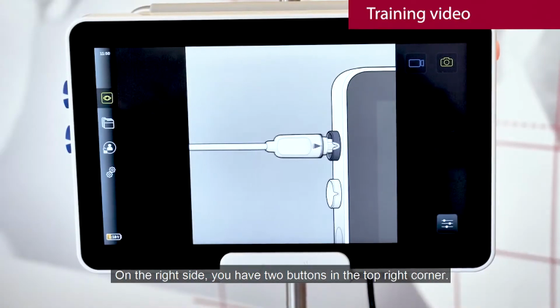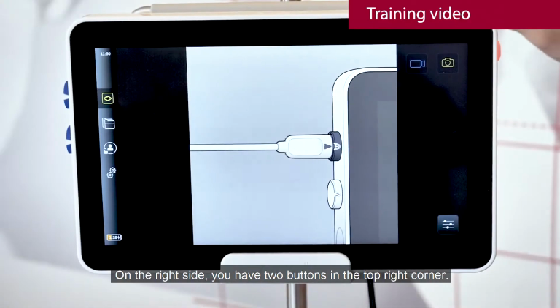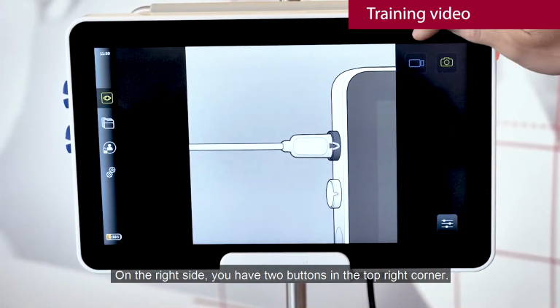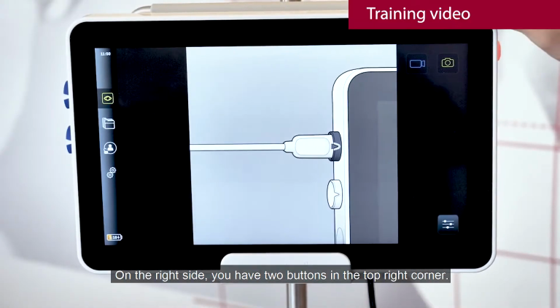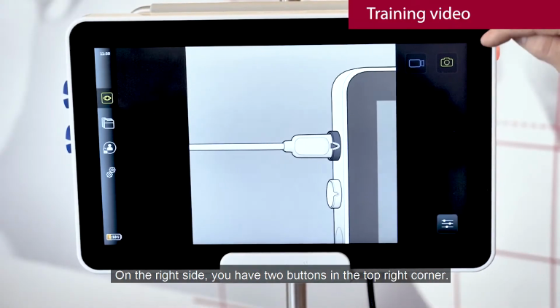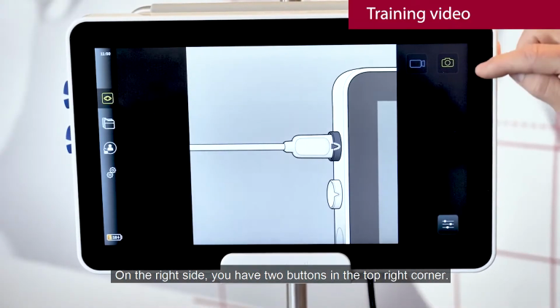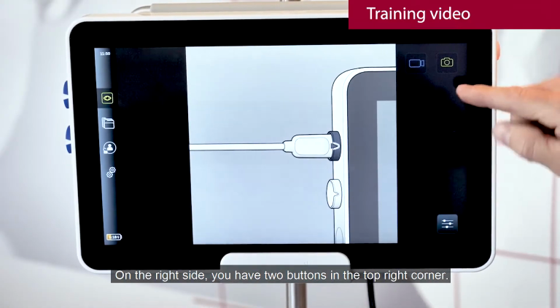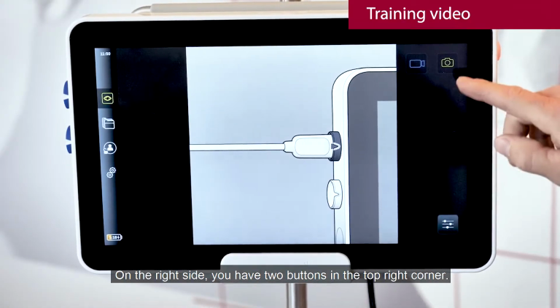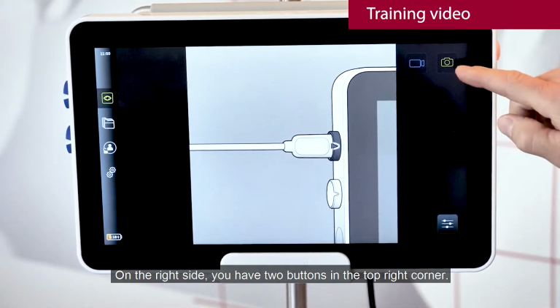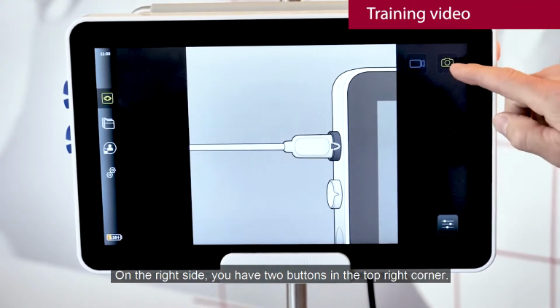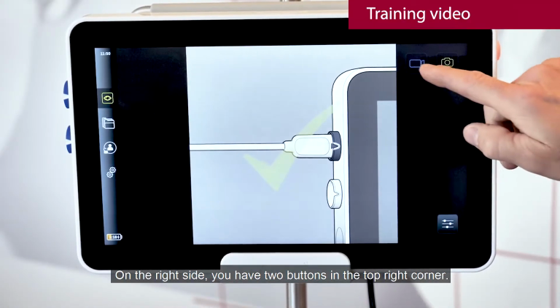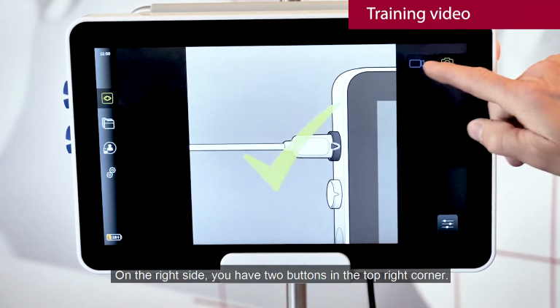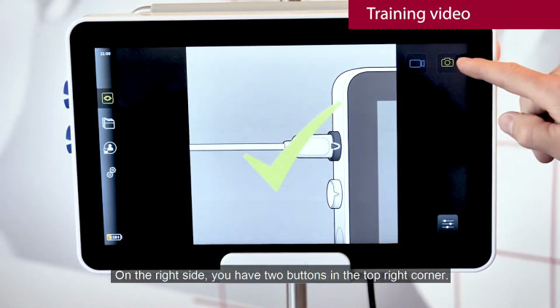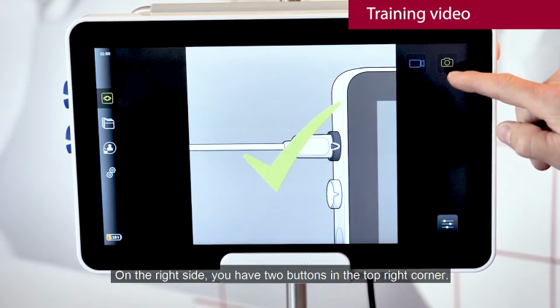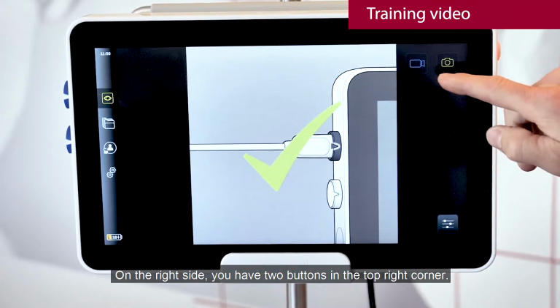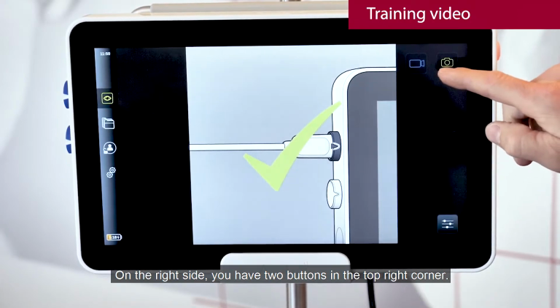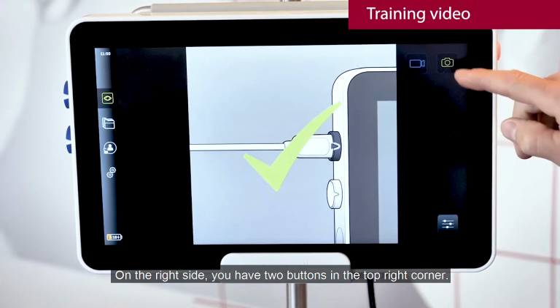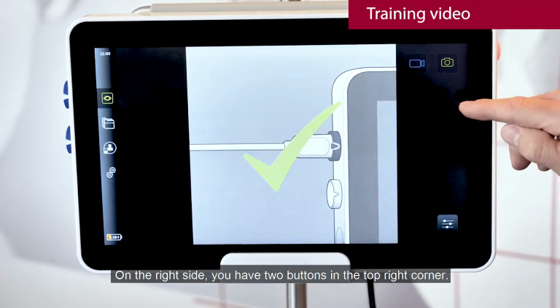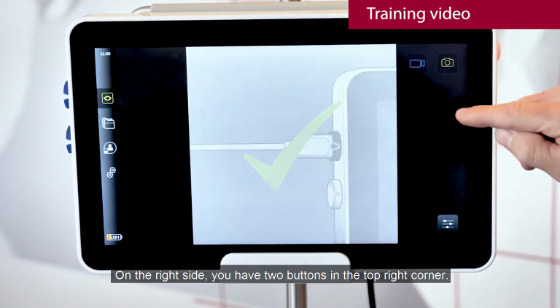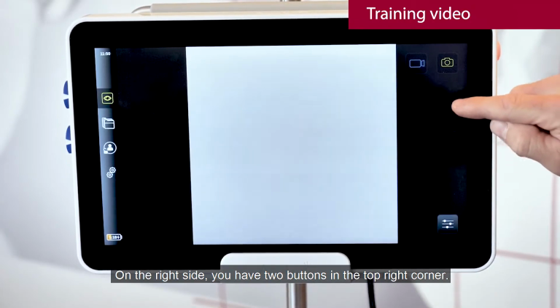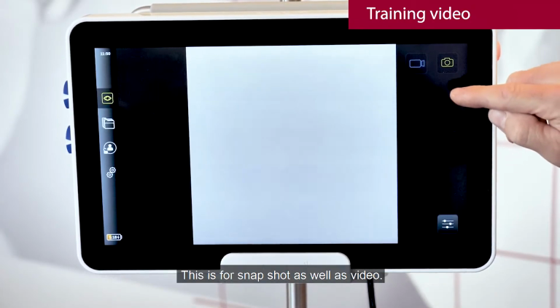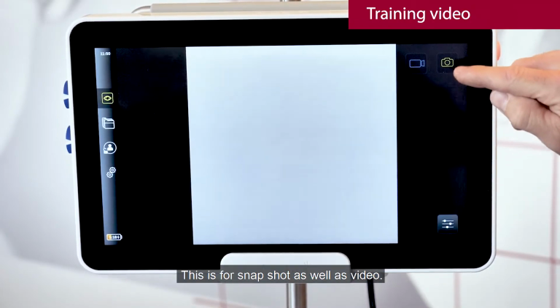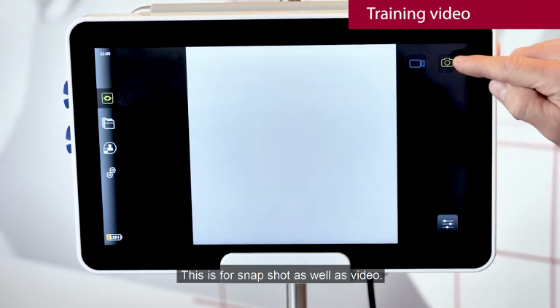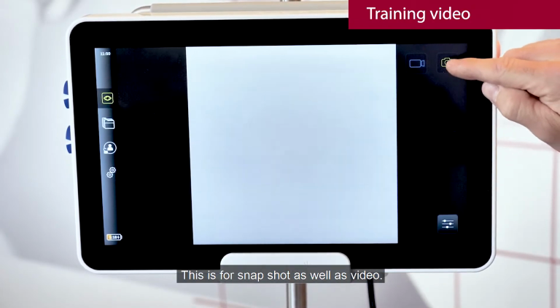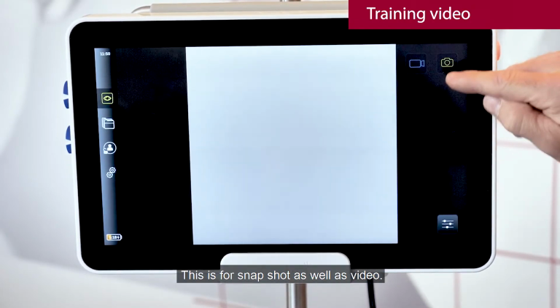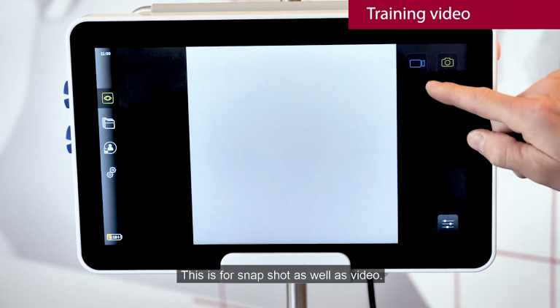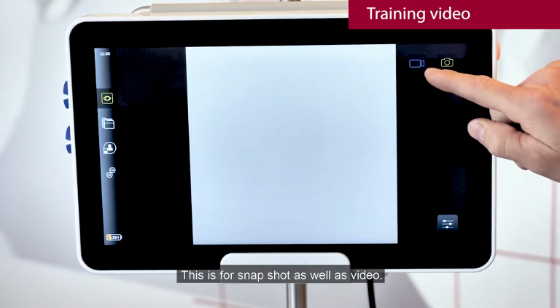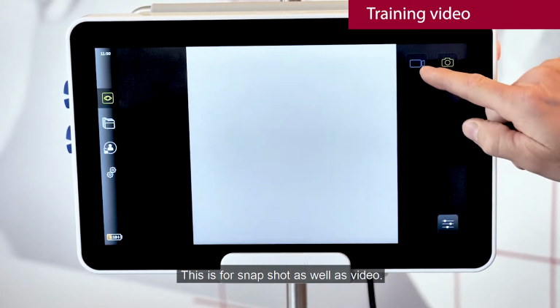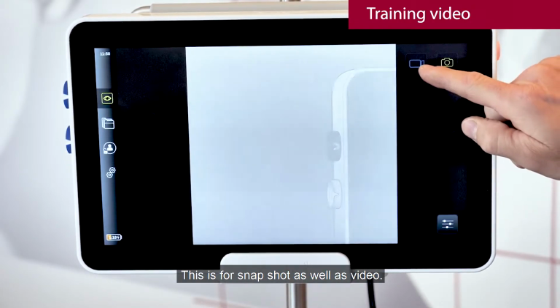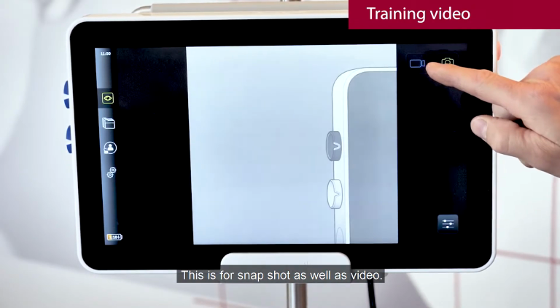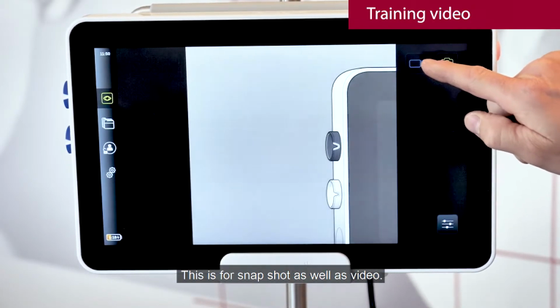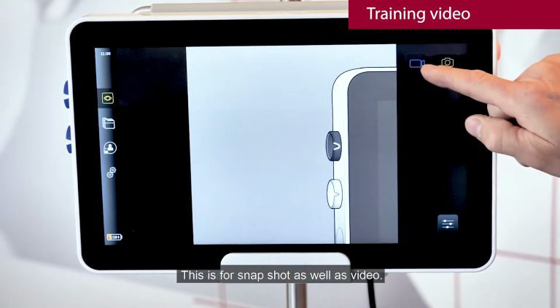Over on the right side you have two buttons in the top right corner. This is for snapshot as well as video.